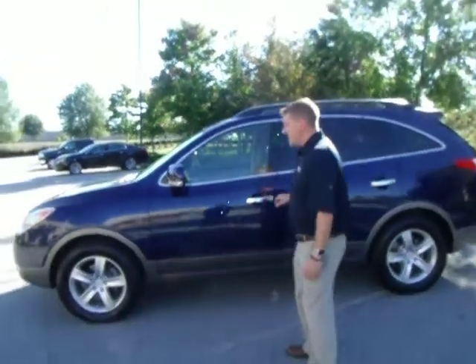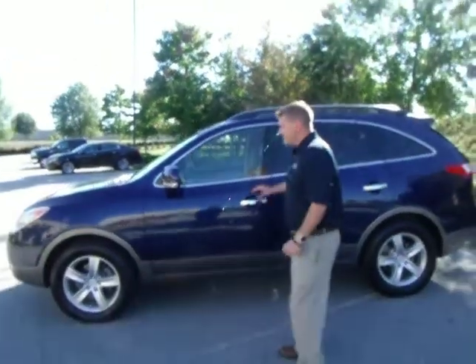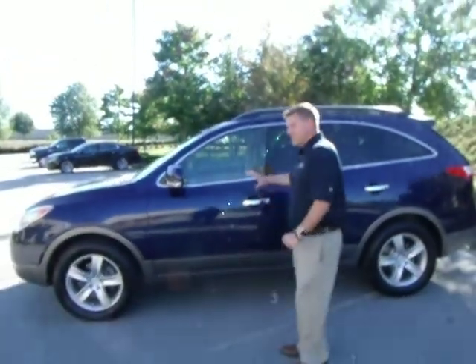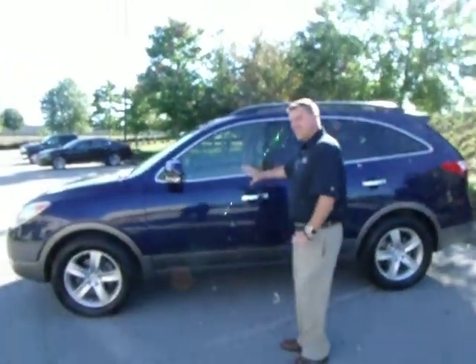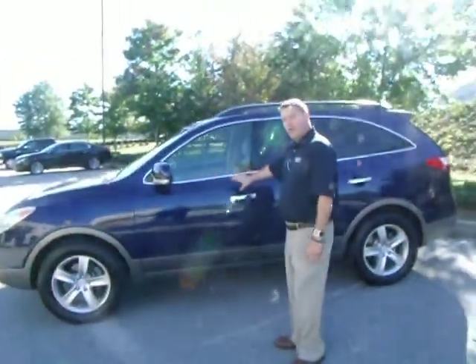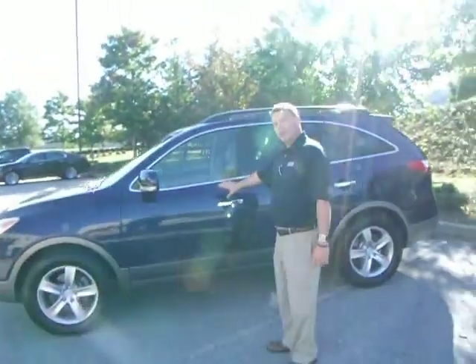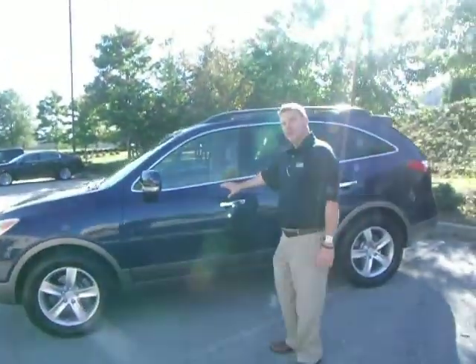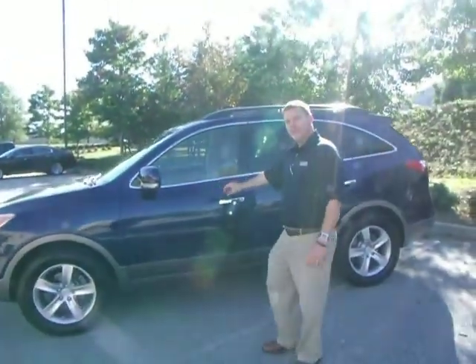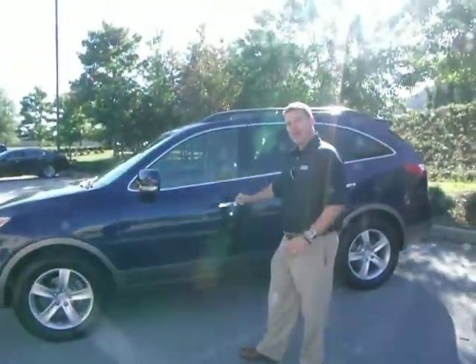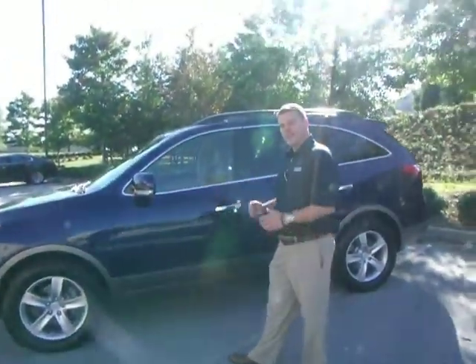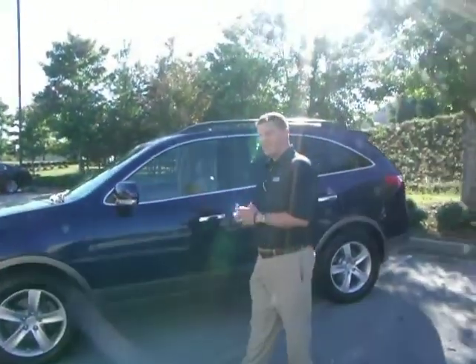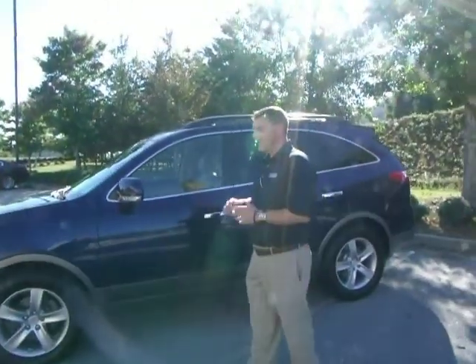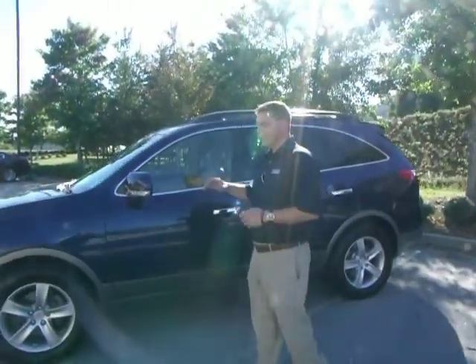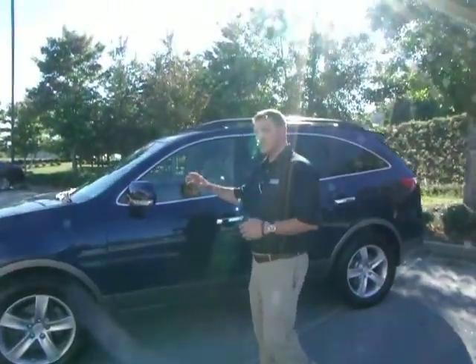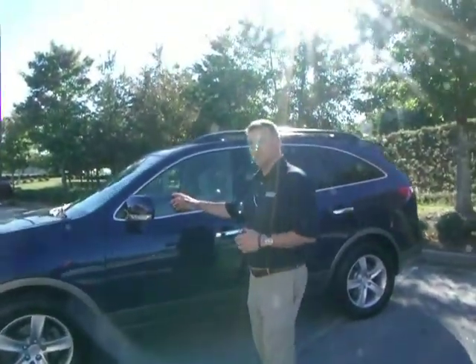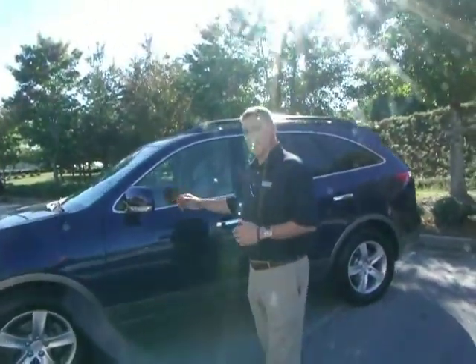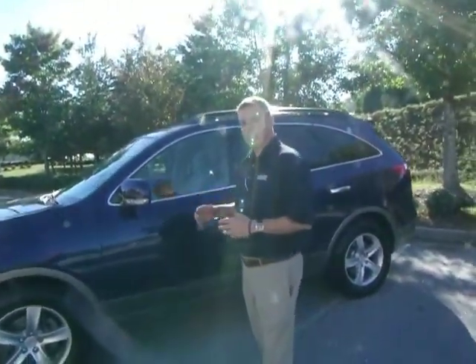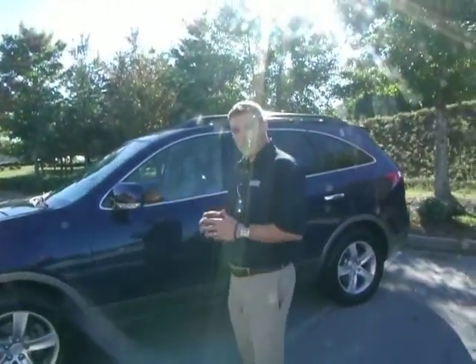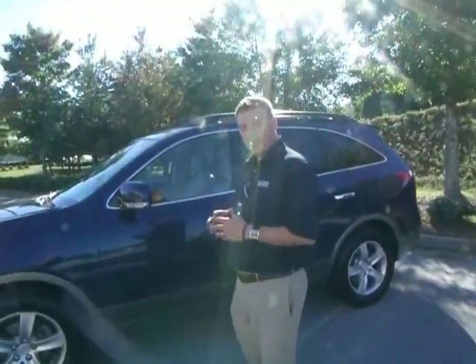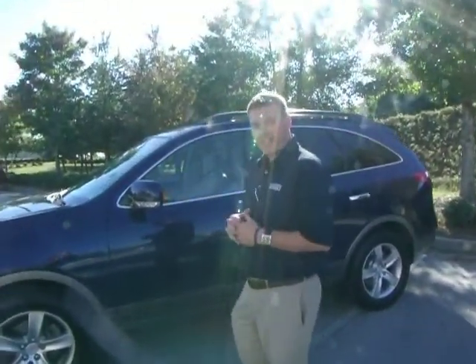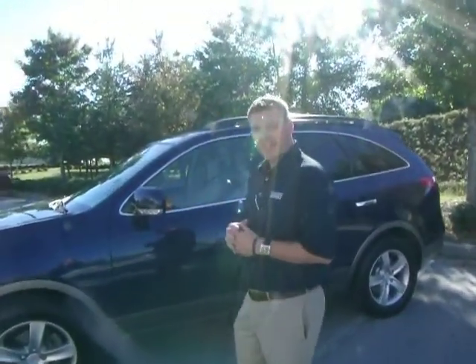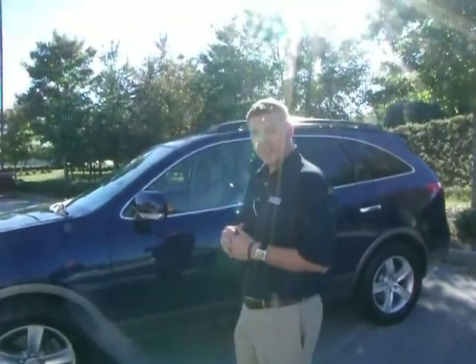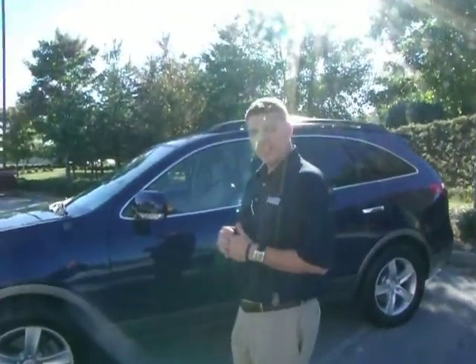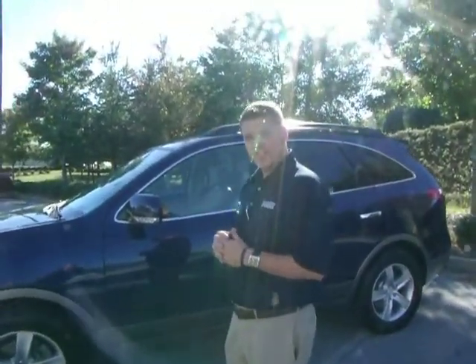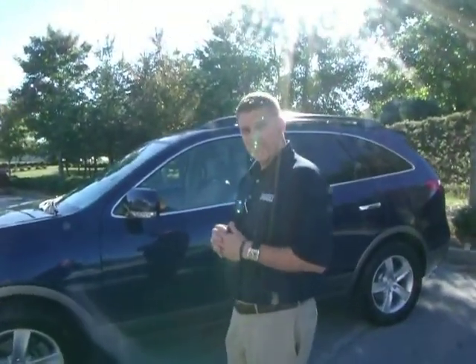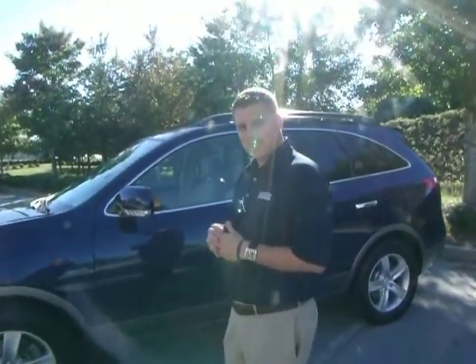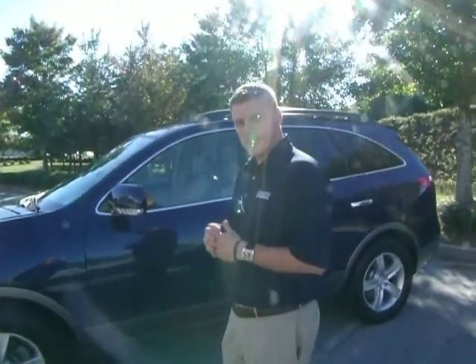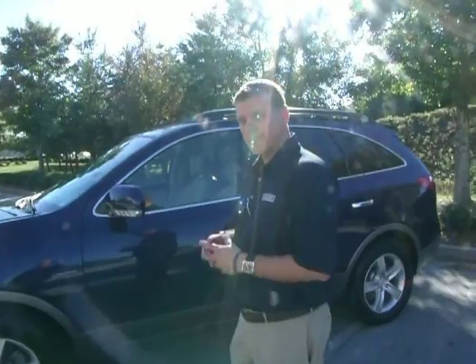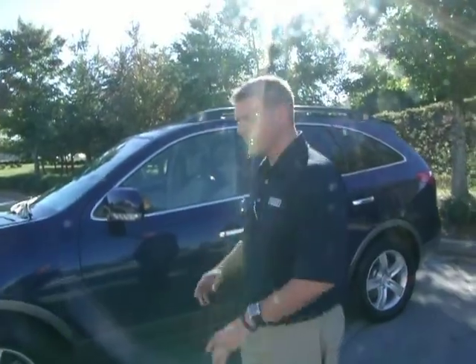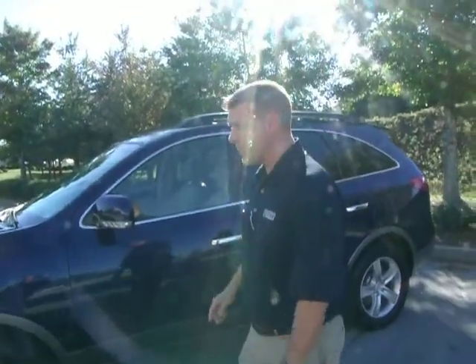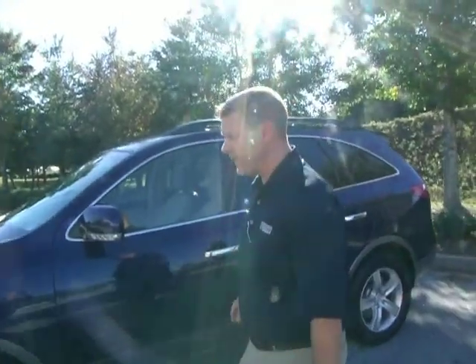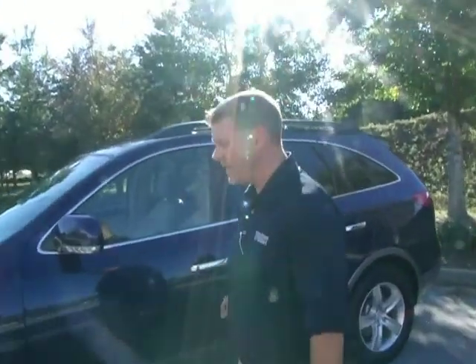So it's deep water blue in color. It is equipped with a 3.8 liter V6.